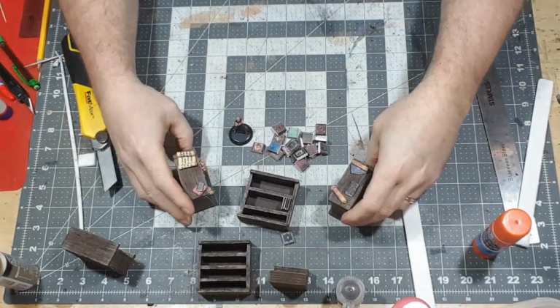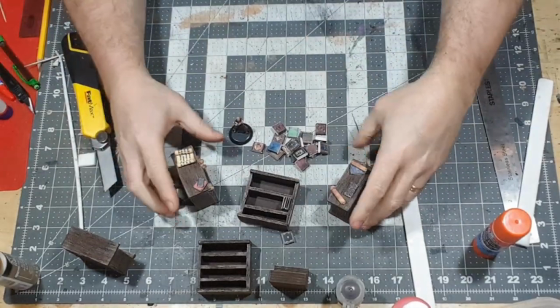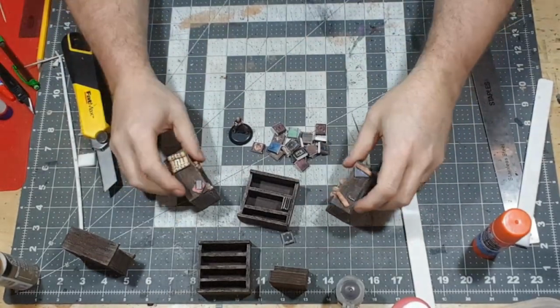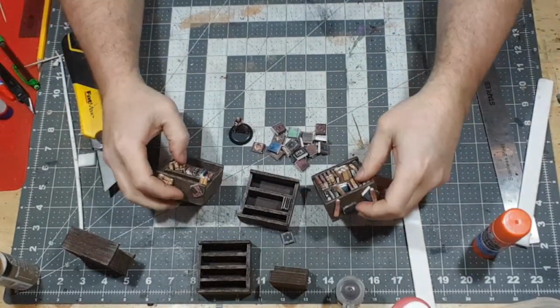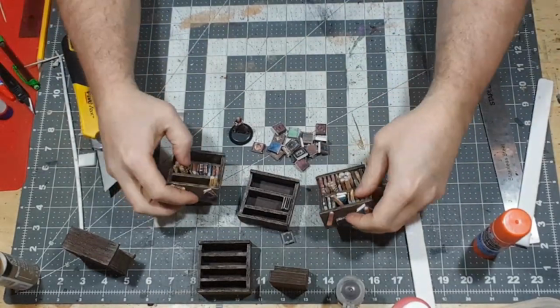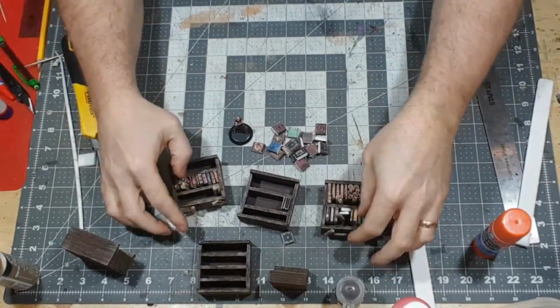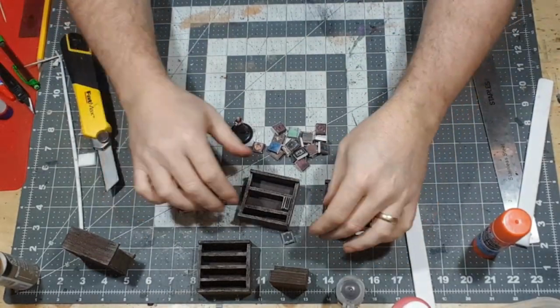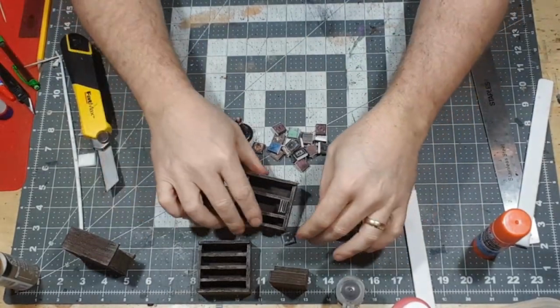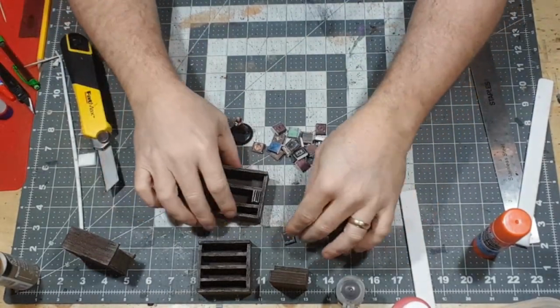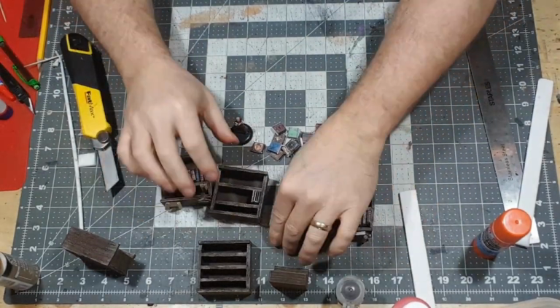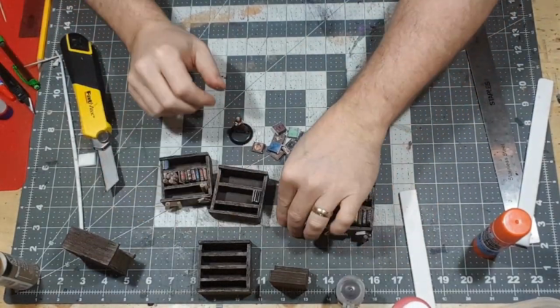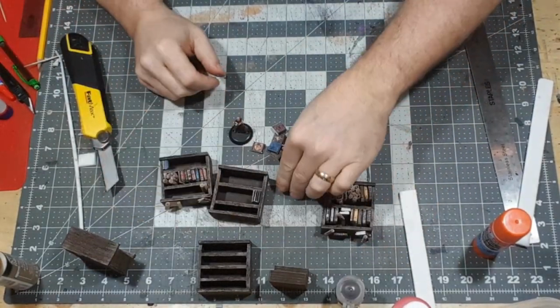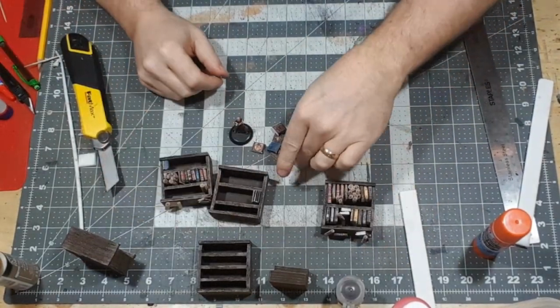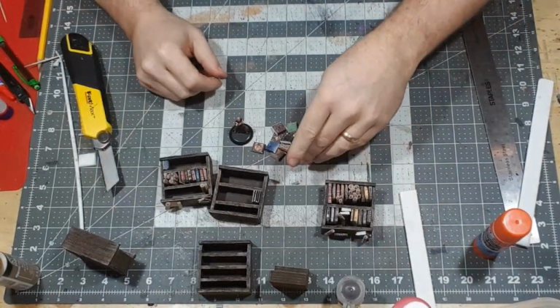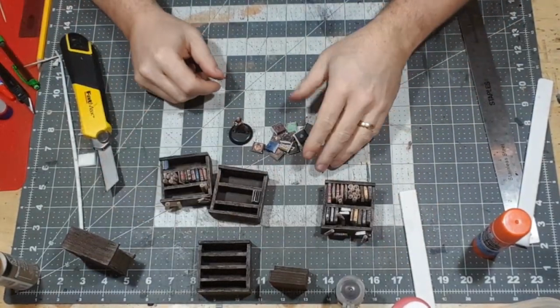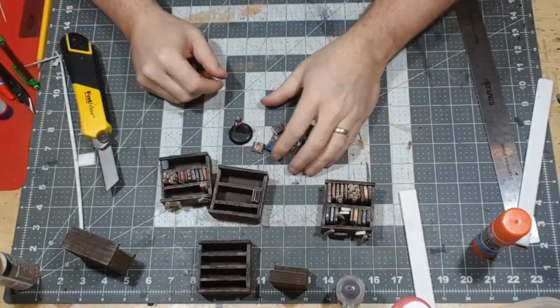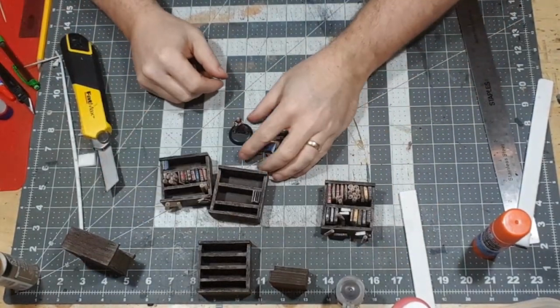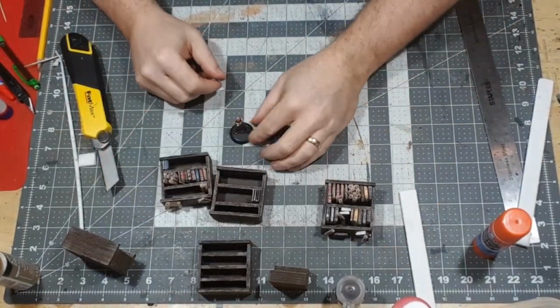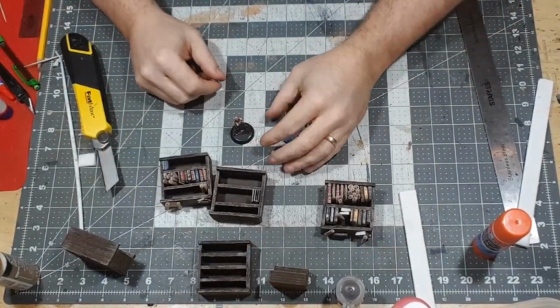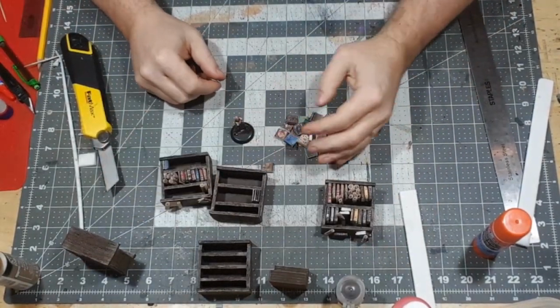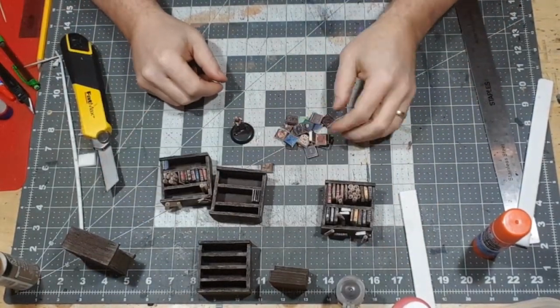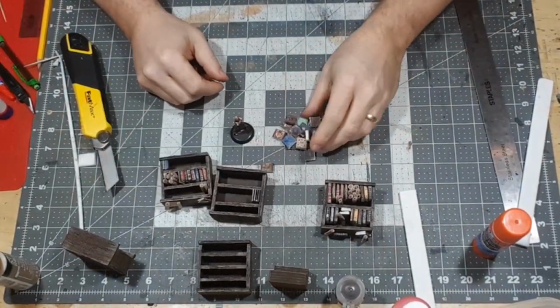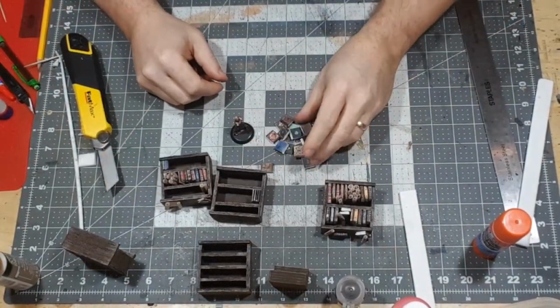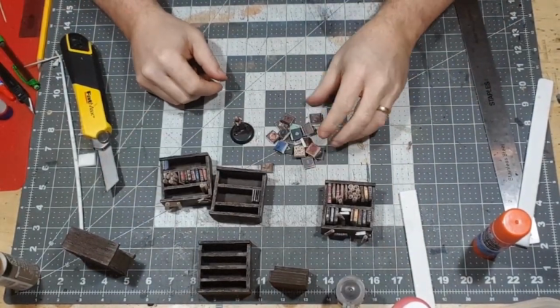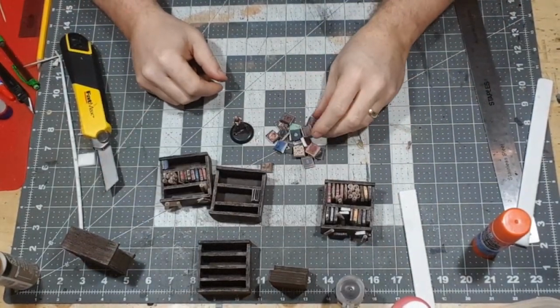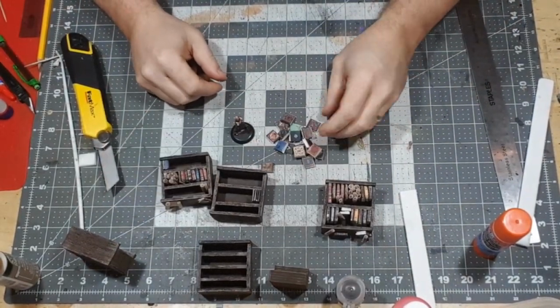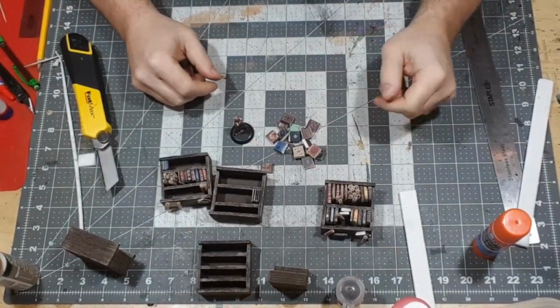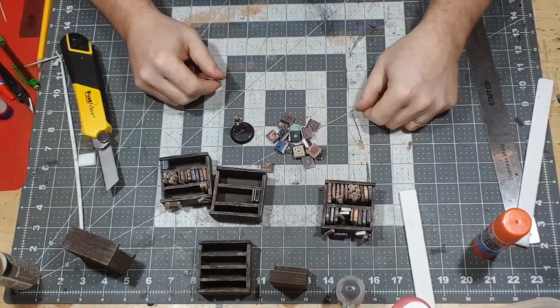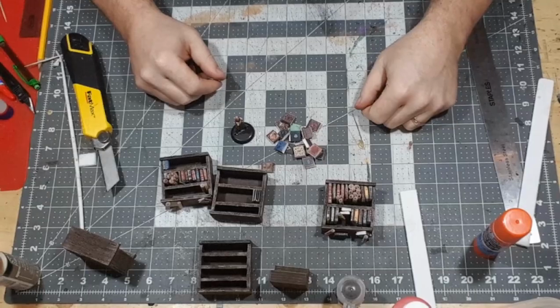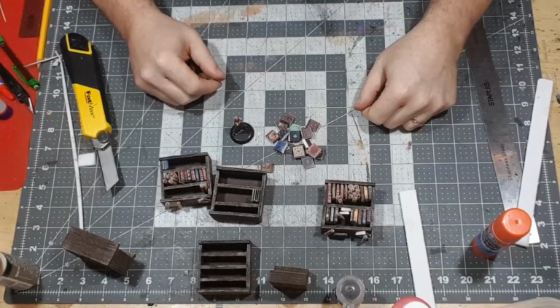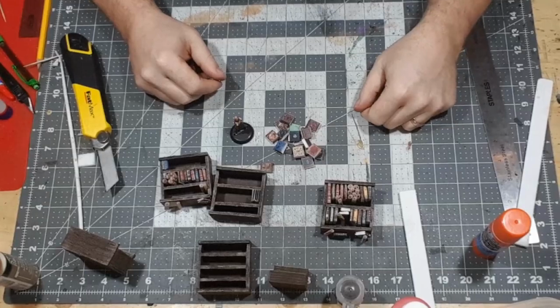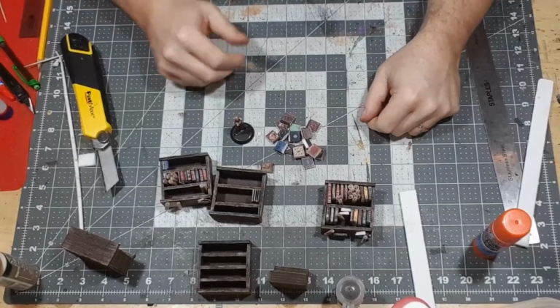There you have it. I hope you enjoyed. Carry on crafting.